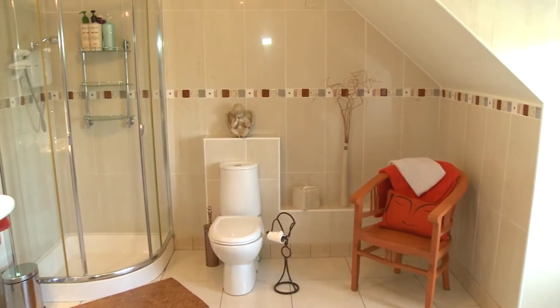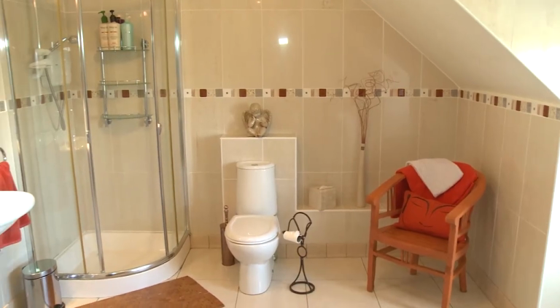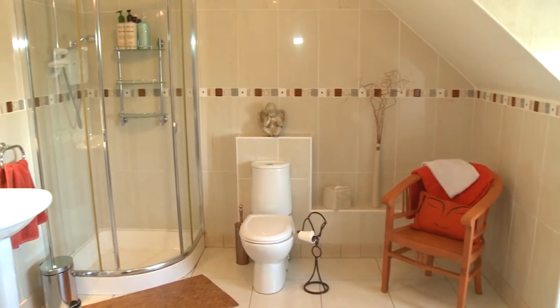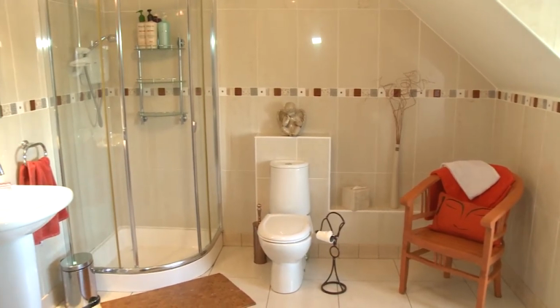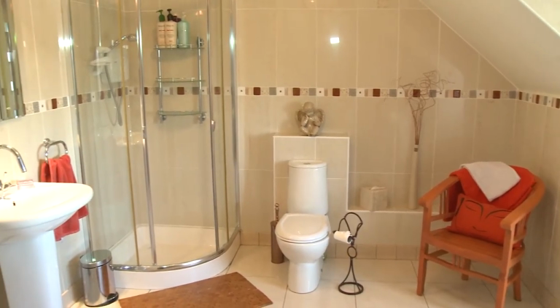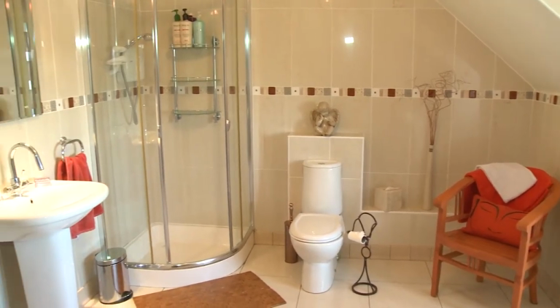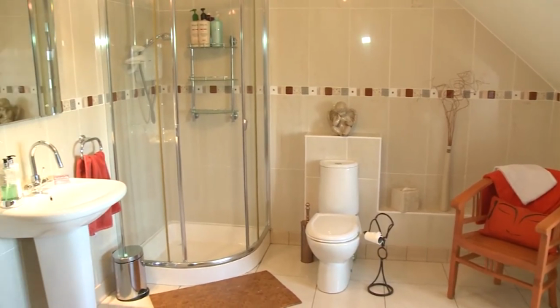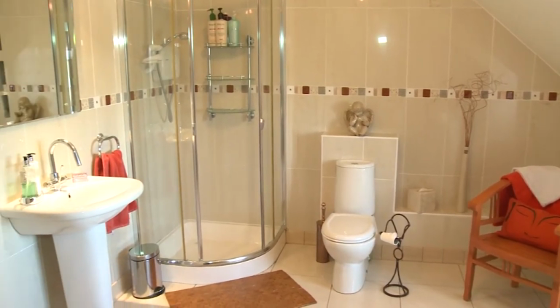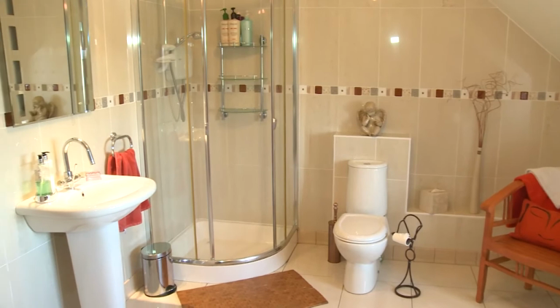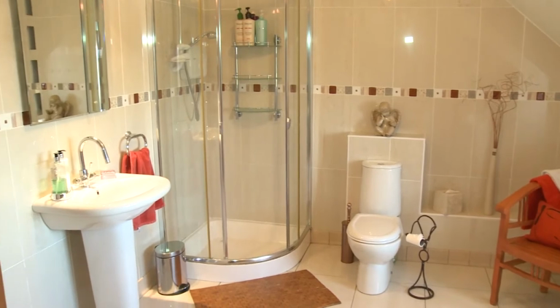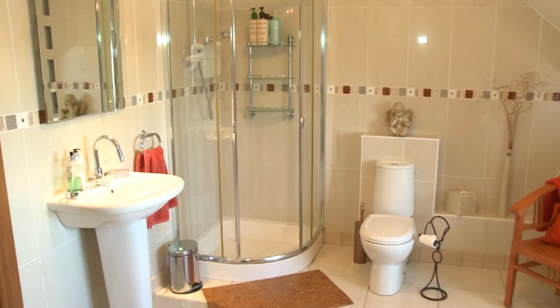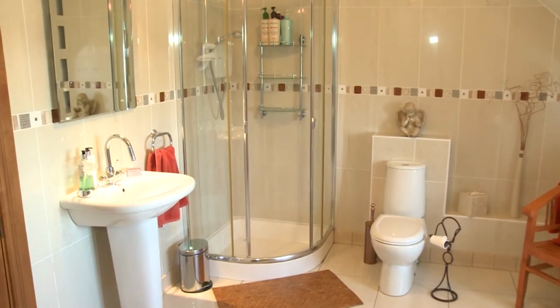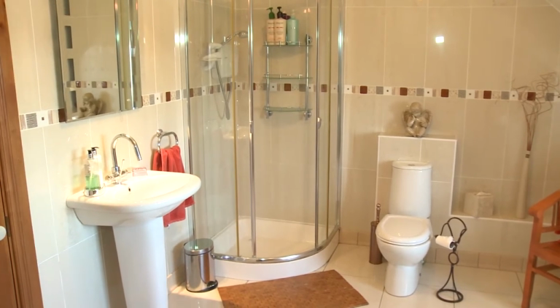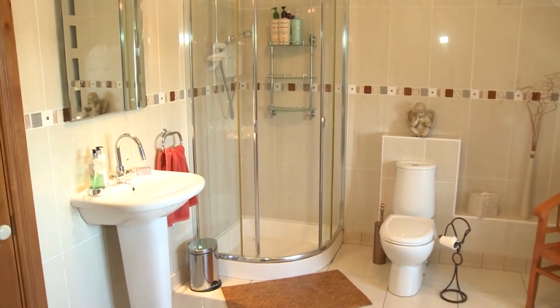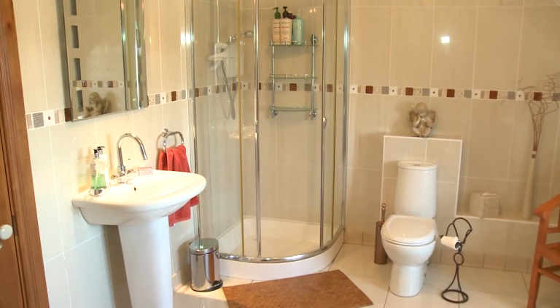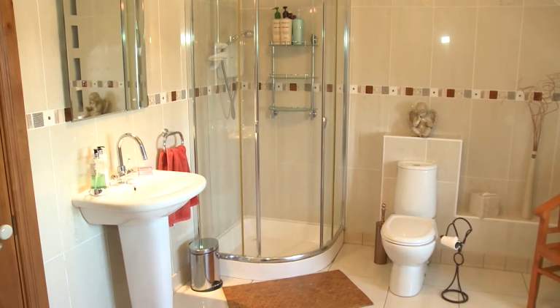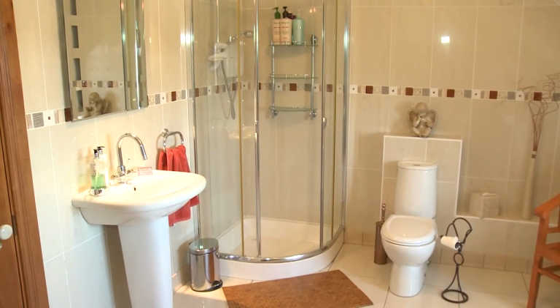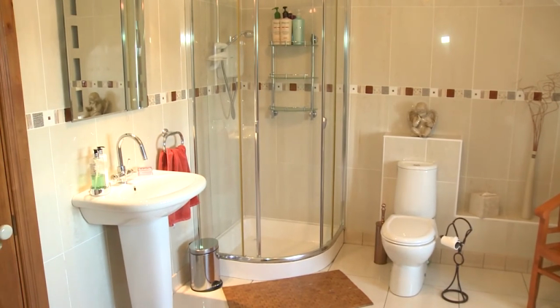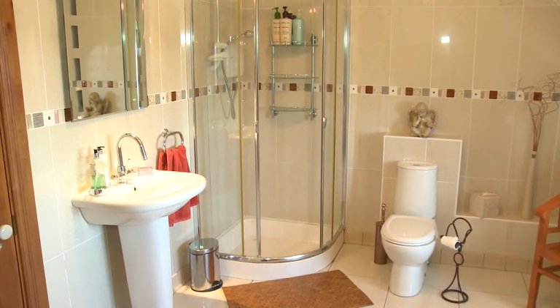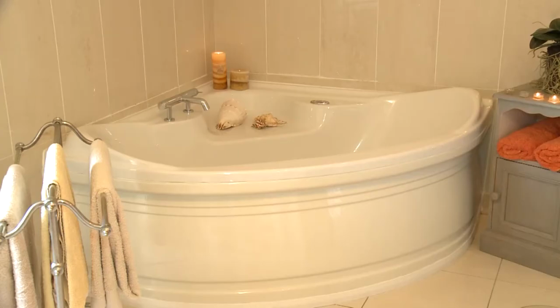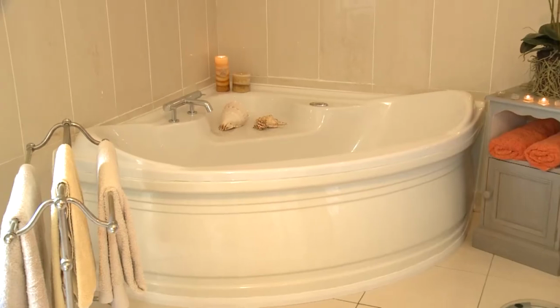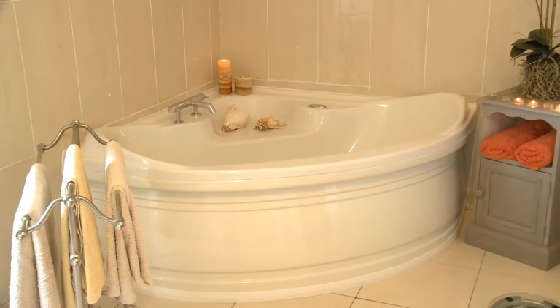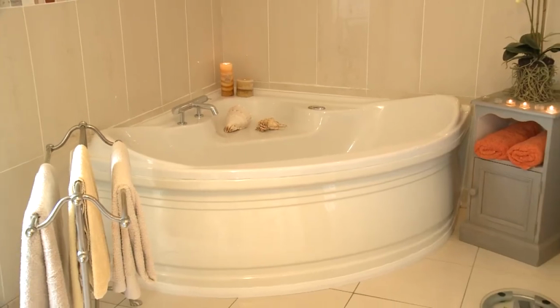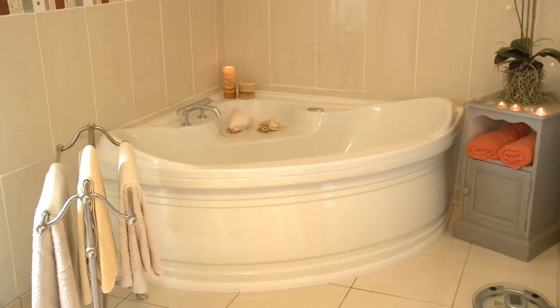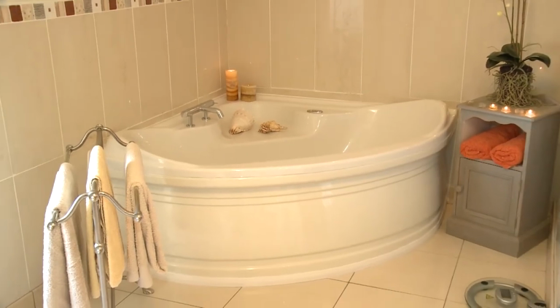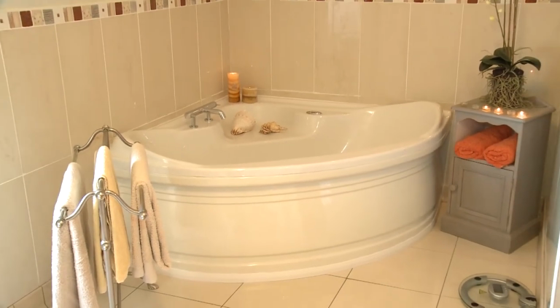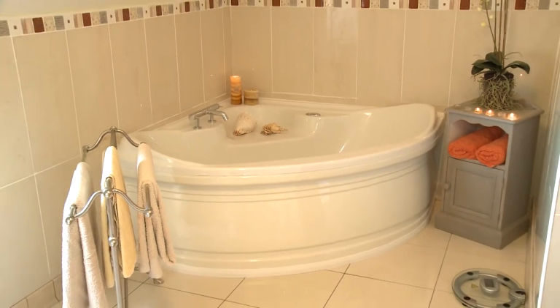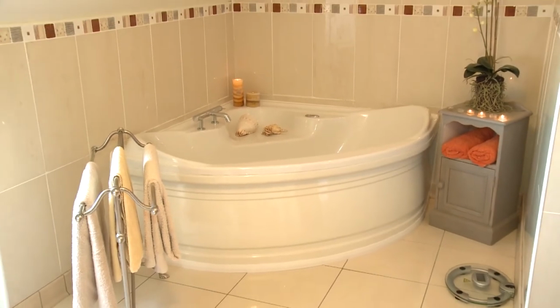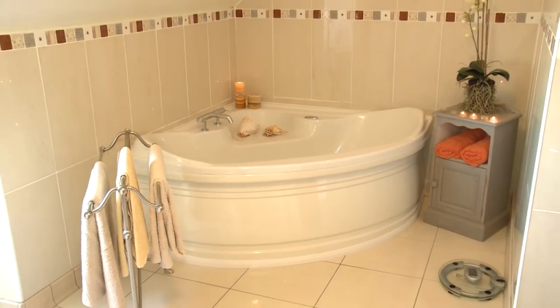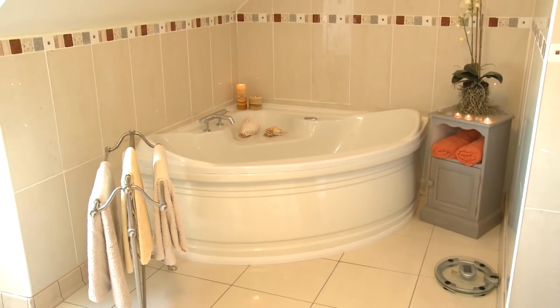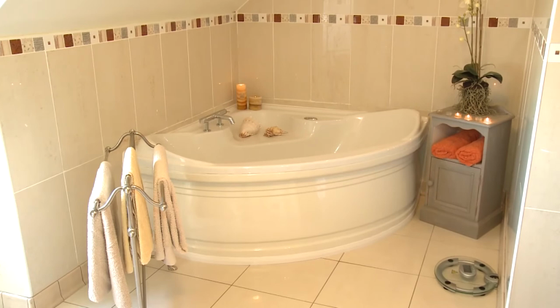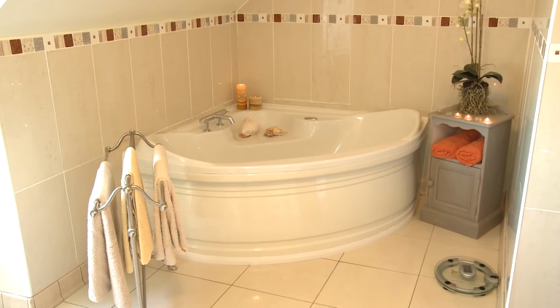The main upstairs bathroom features all of the quality that you would expect from this house, including a luxurious bath.